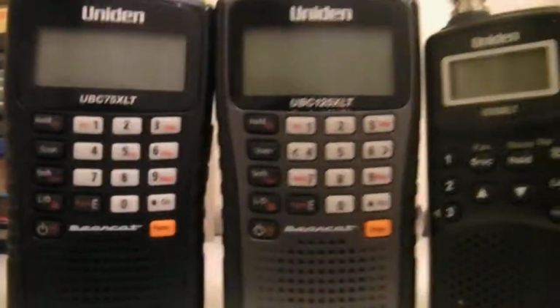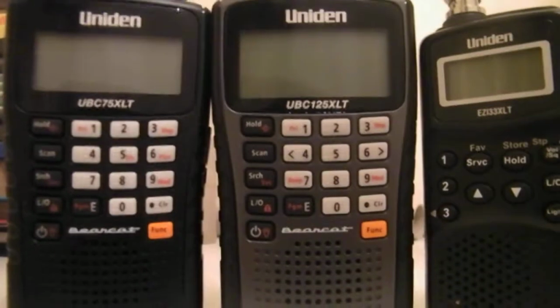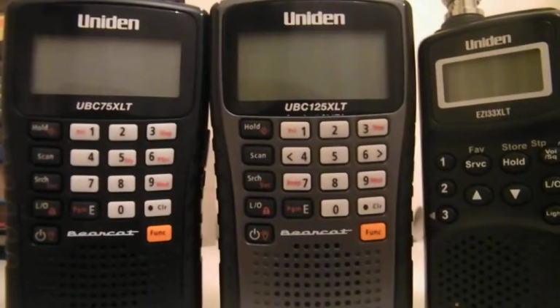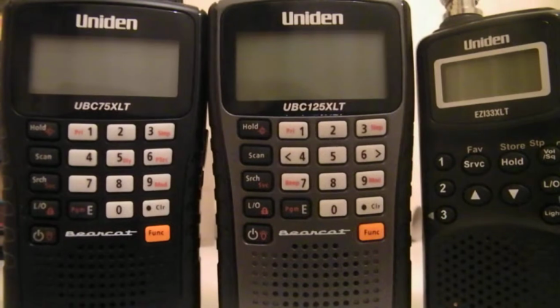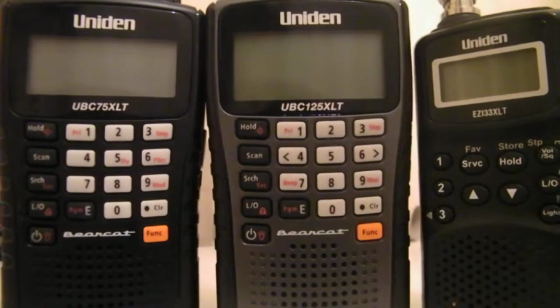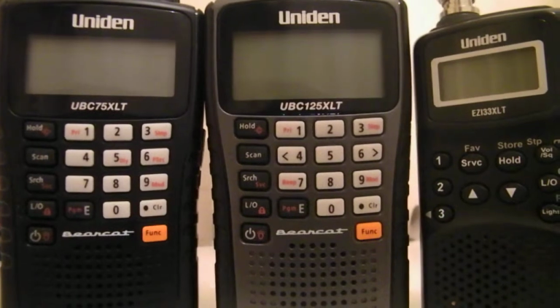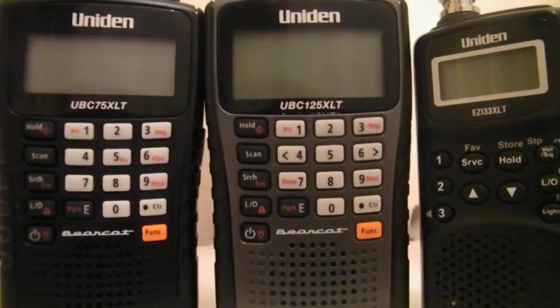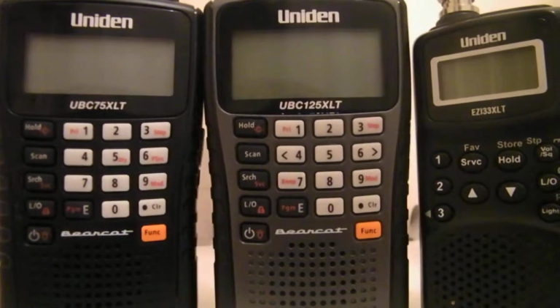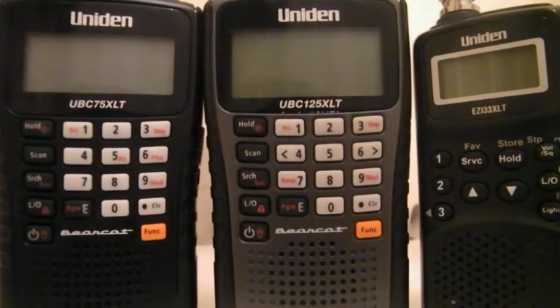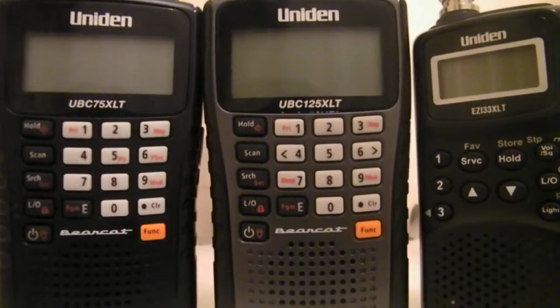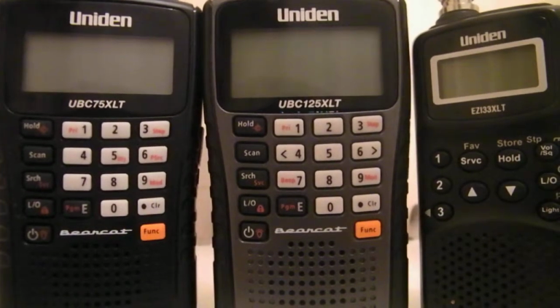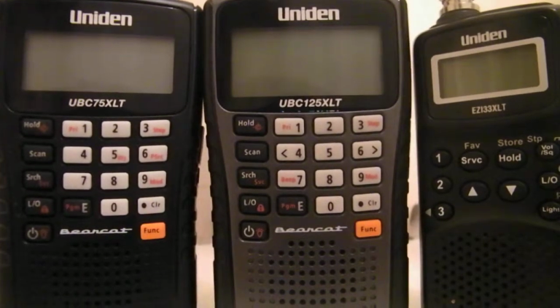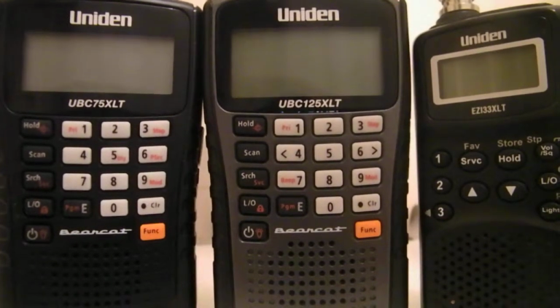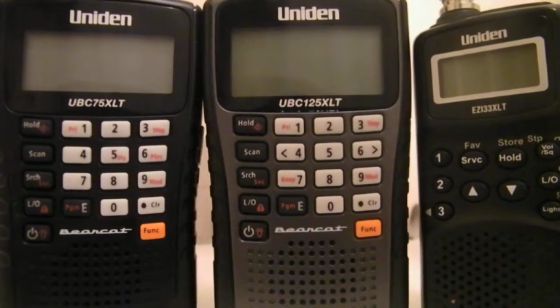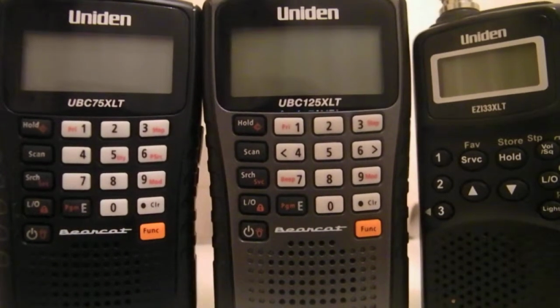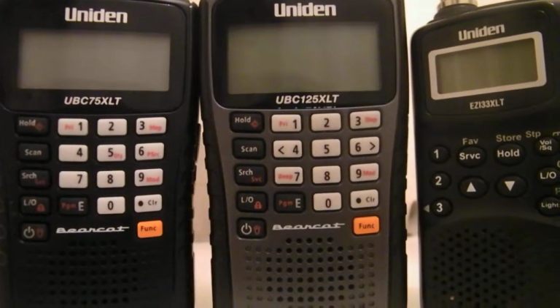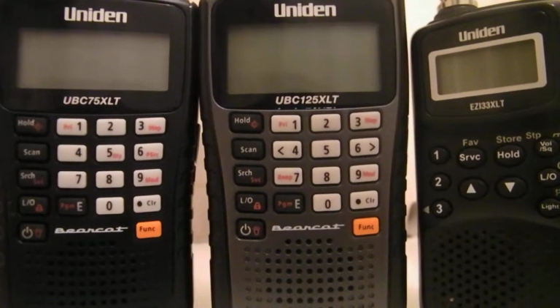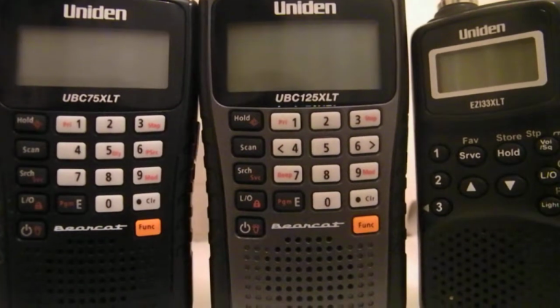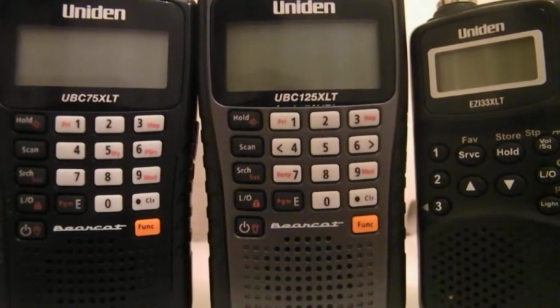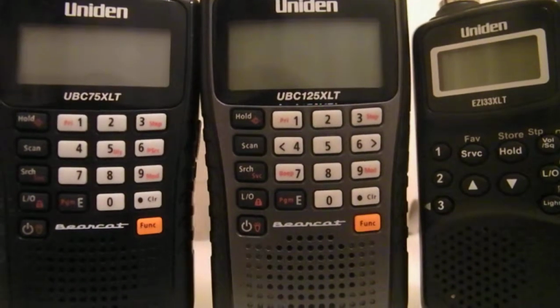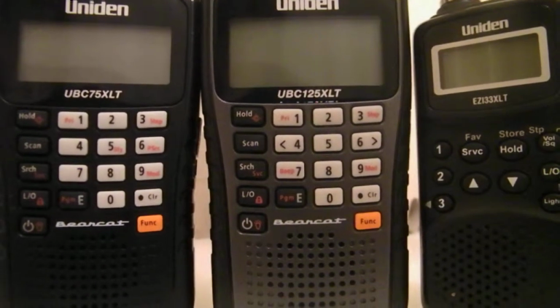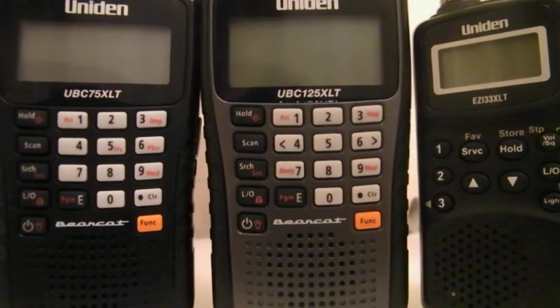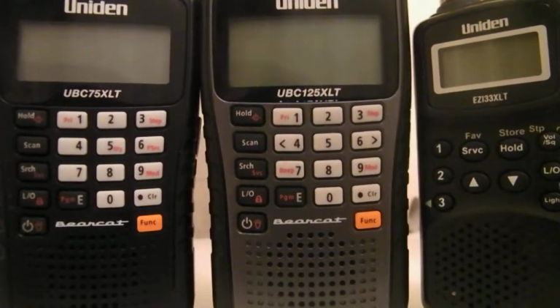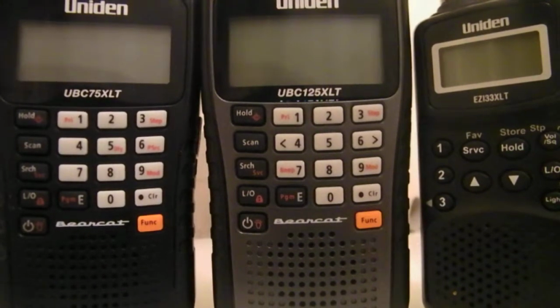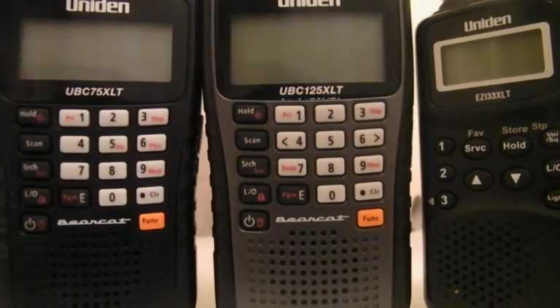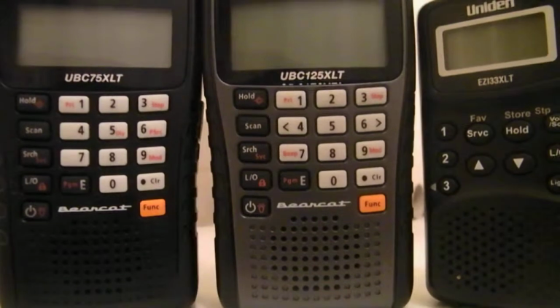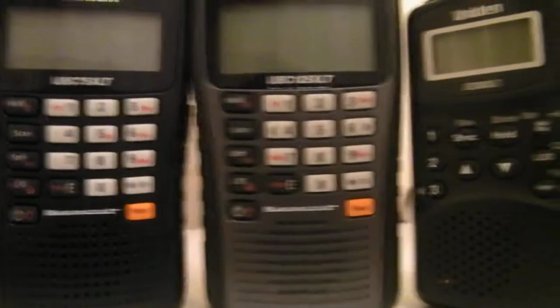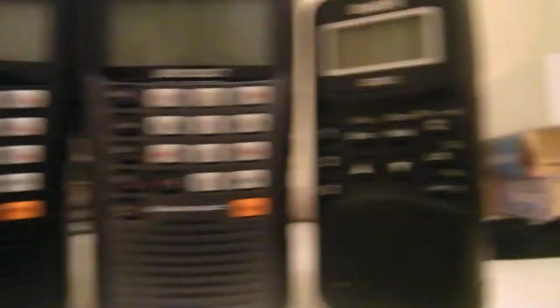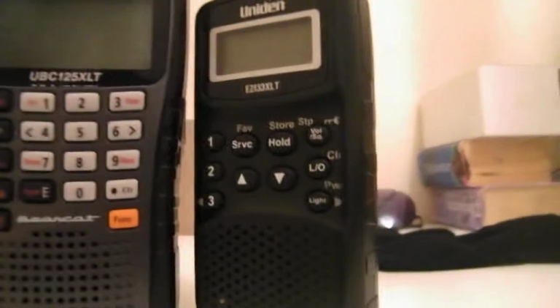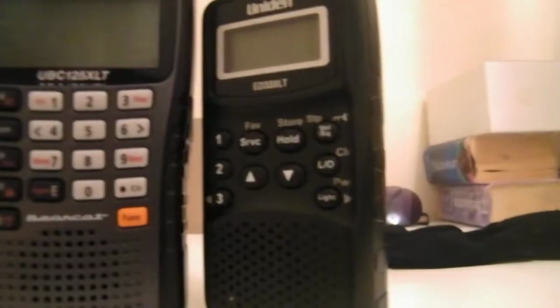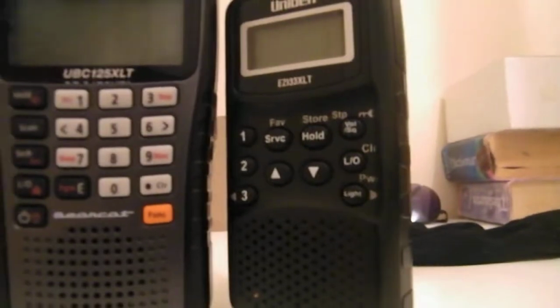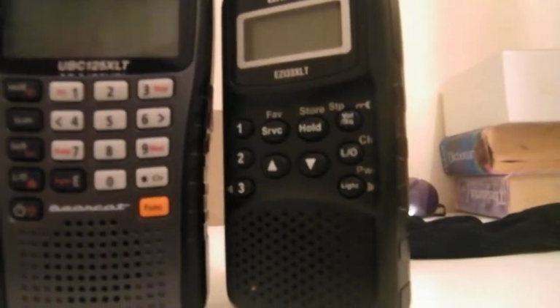Moving on to the UBZ-125XLT — I got this because it gets military and it's a really good all-round scanner.